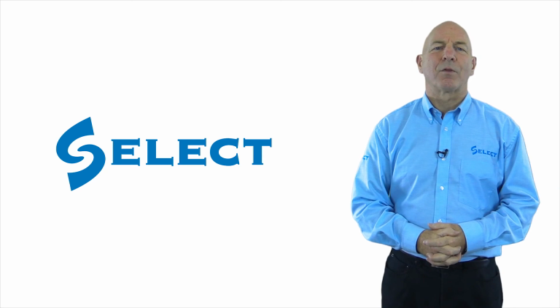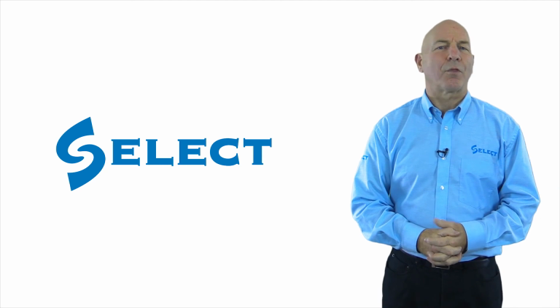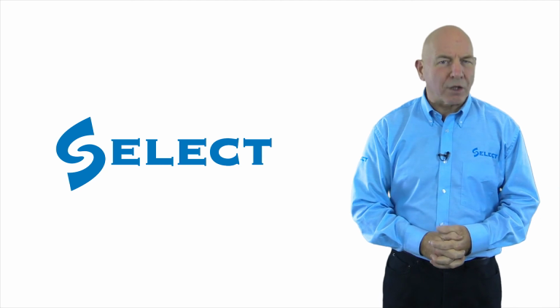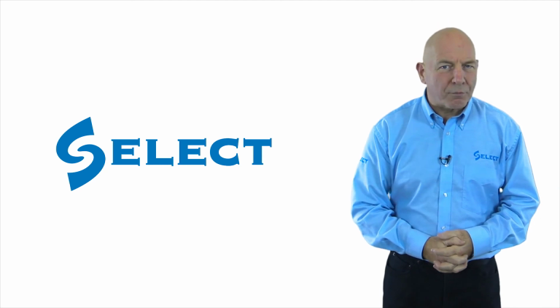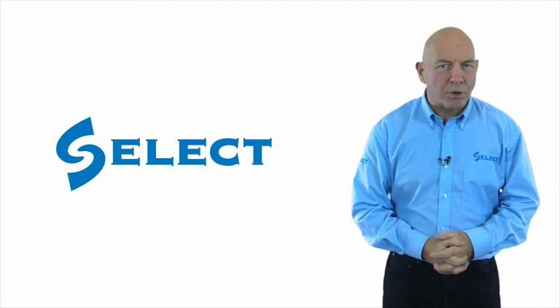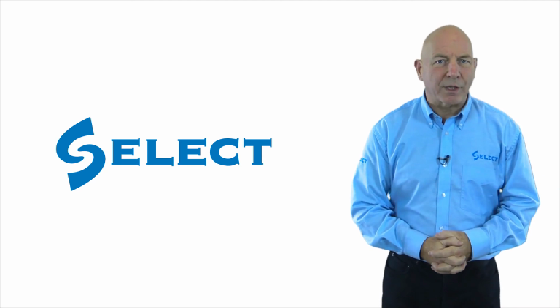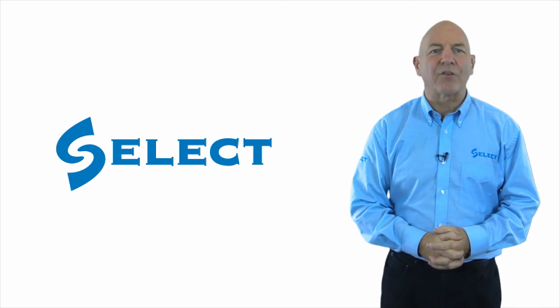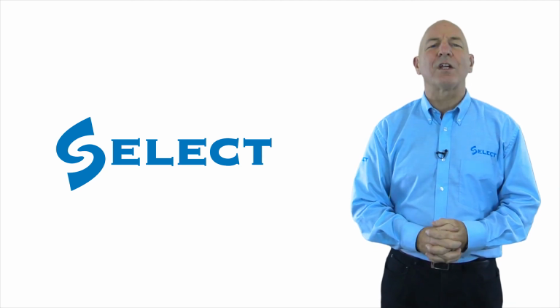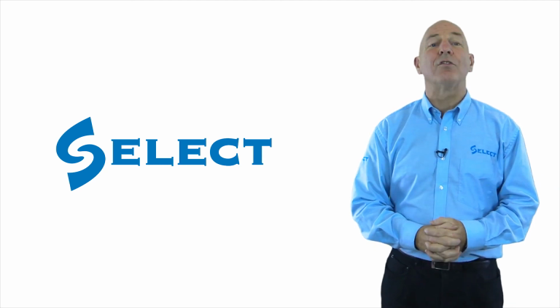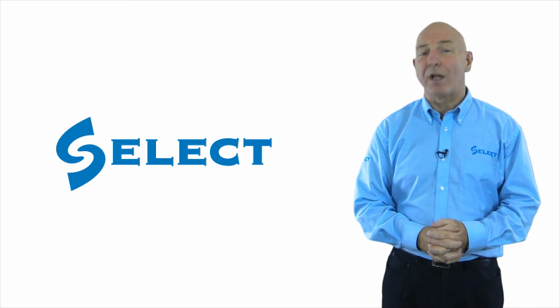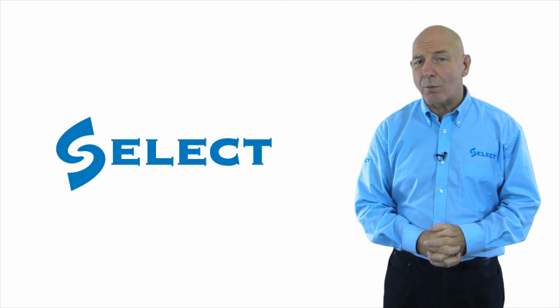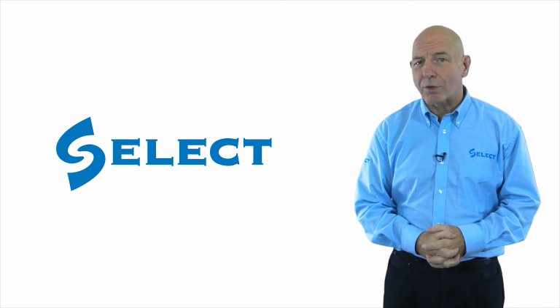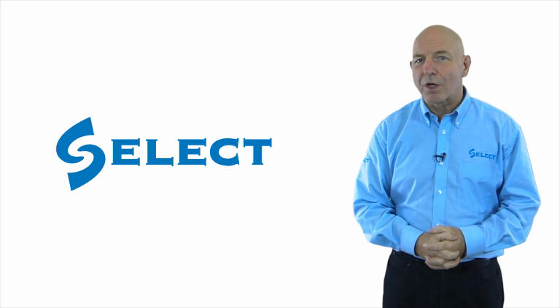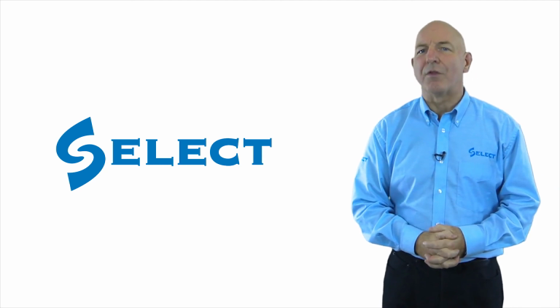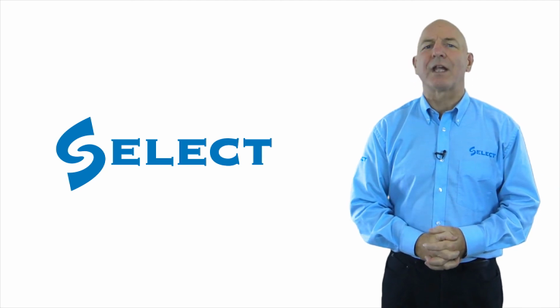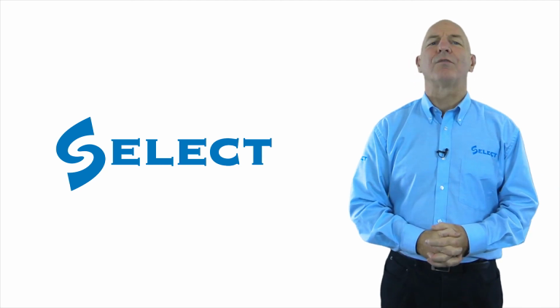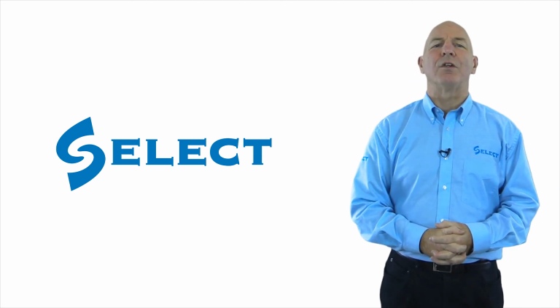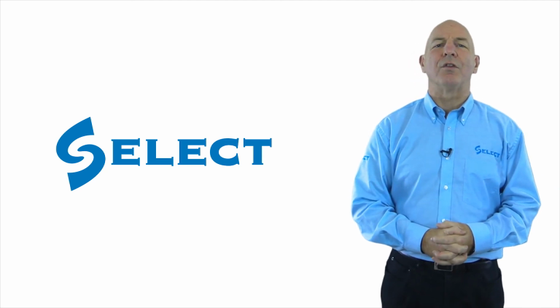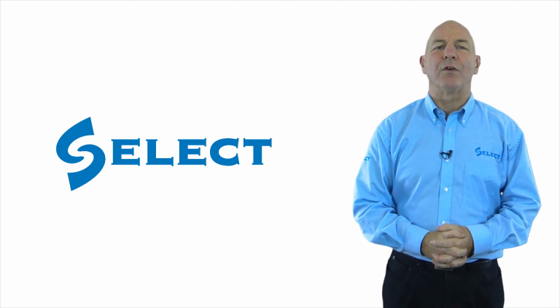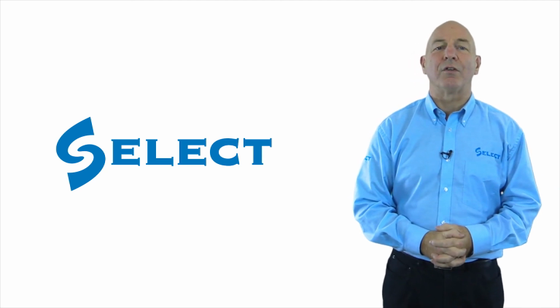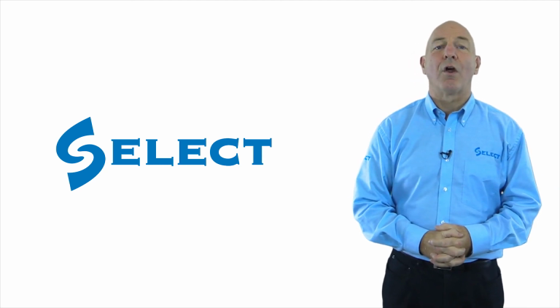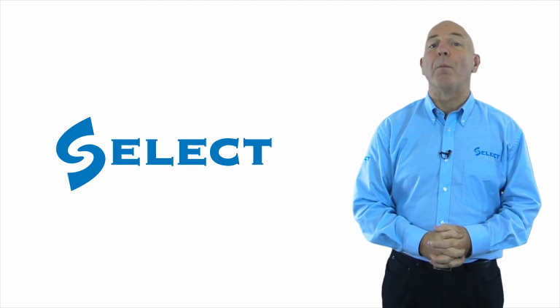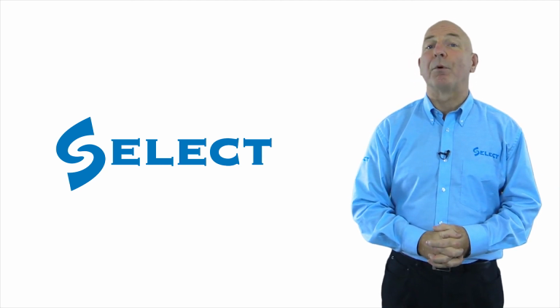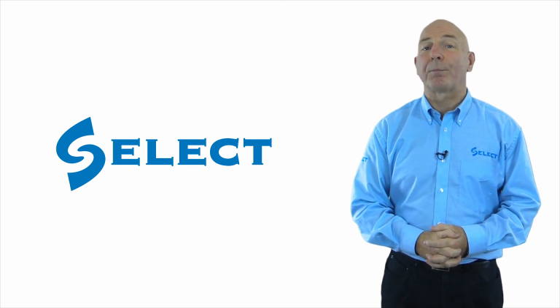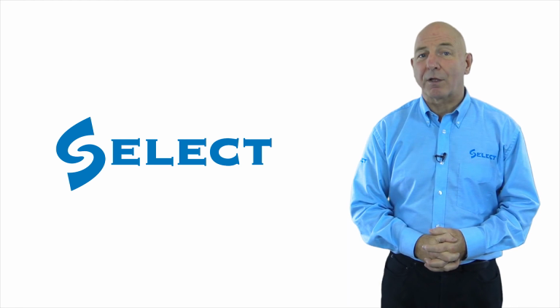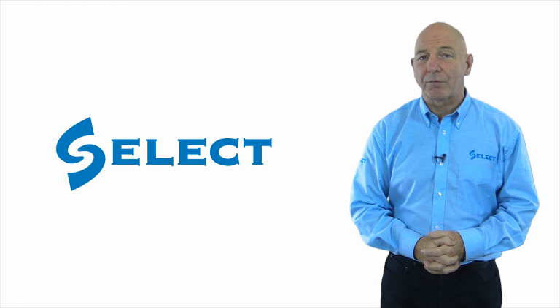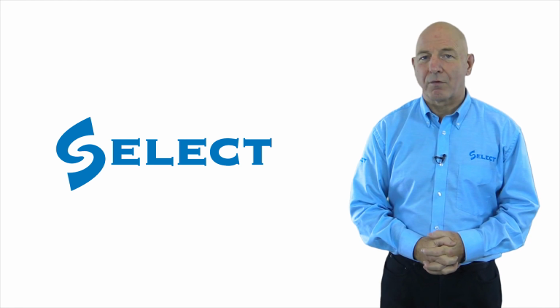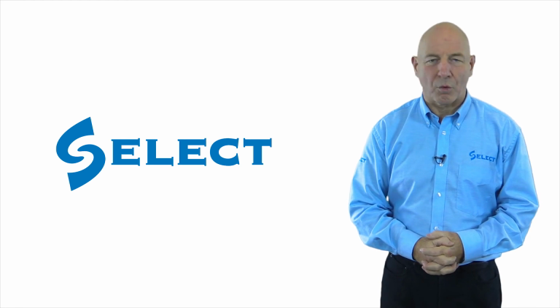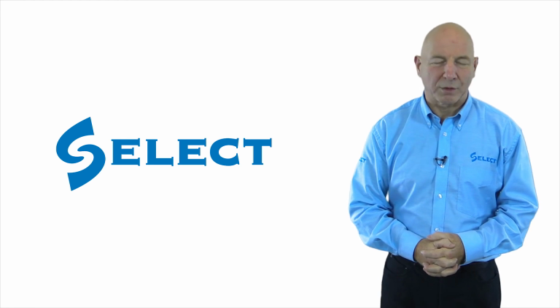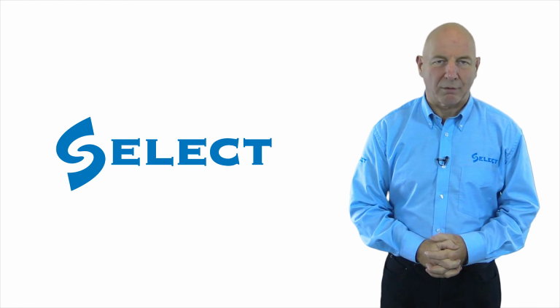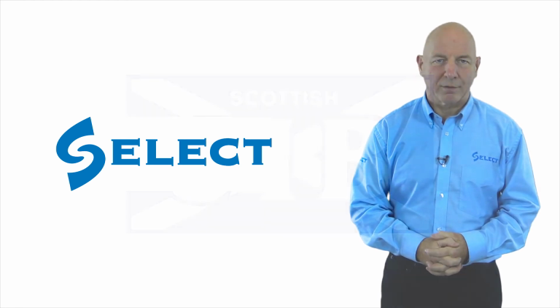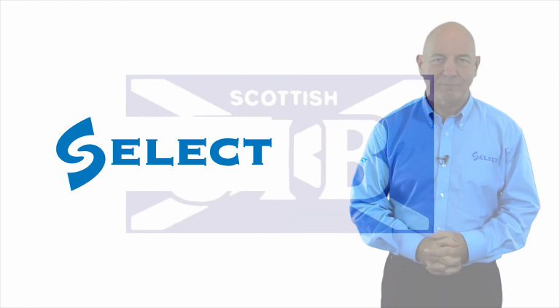And that's all for now on RCDs. Thank you for watching, and I suggest you now watch the next video in the series on Prospective Fault Current.